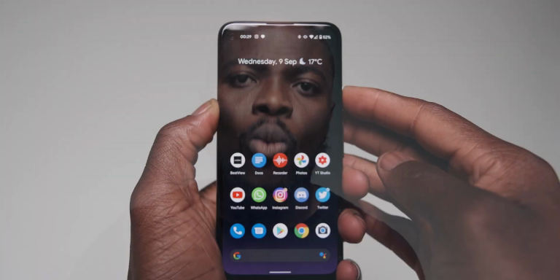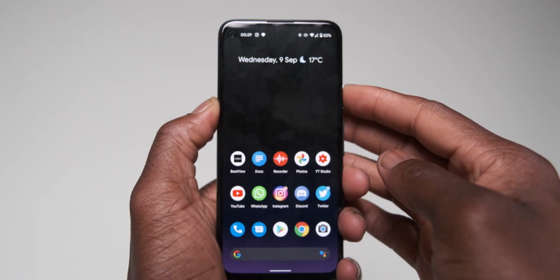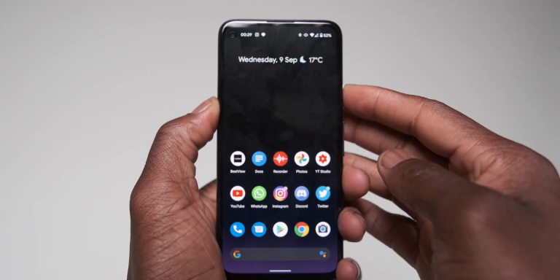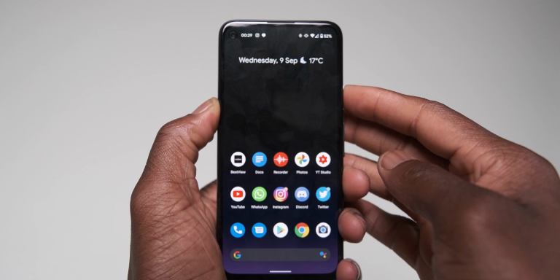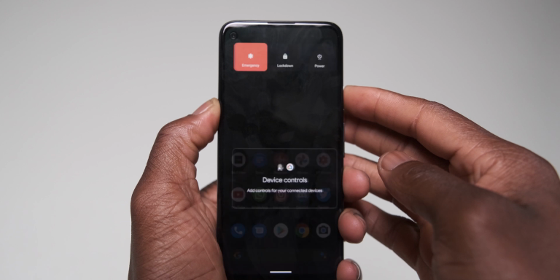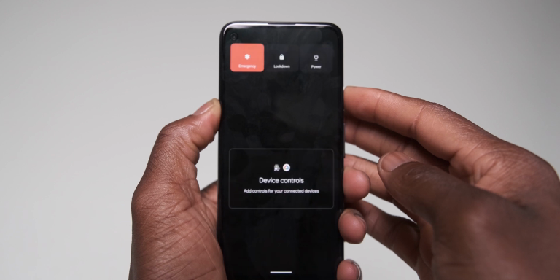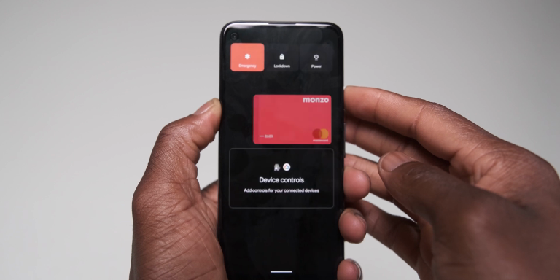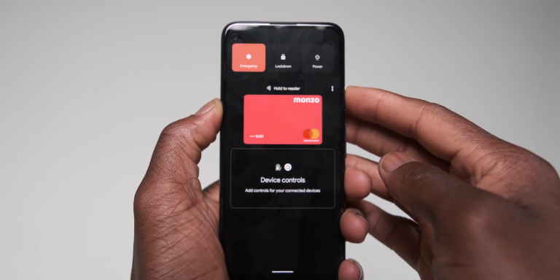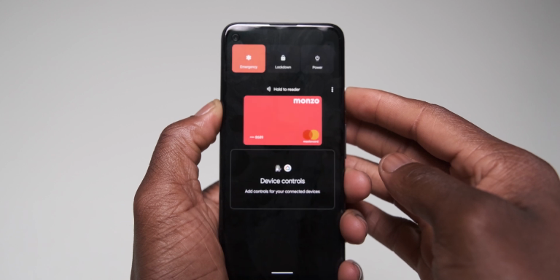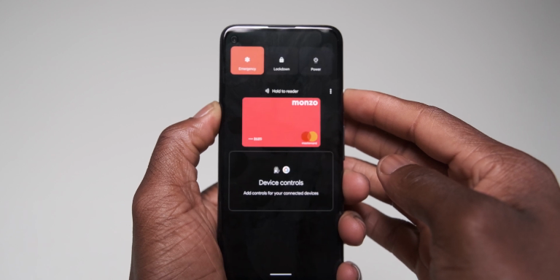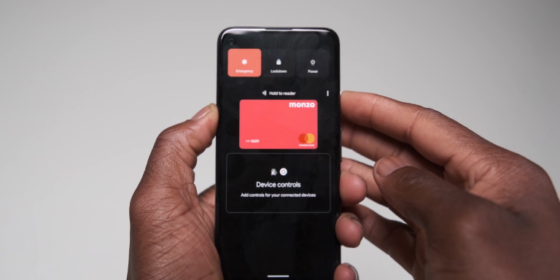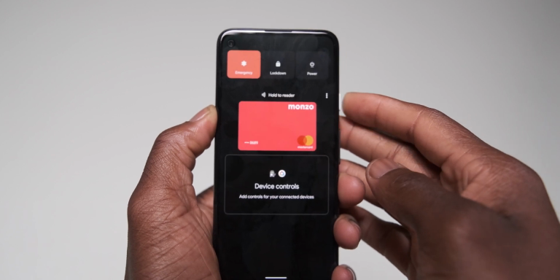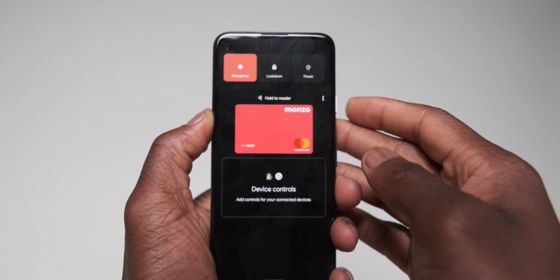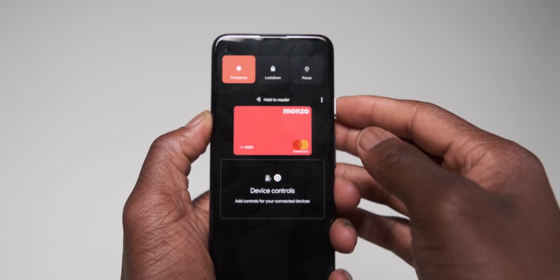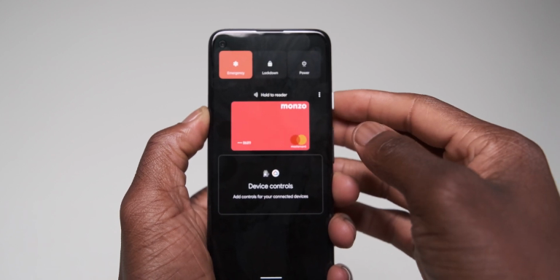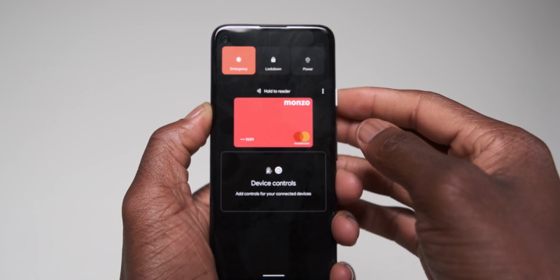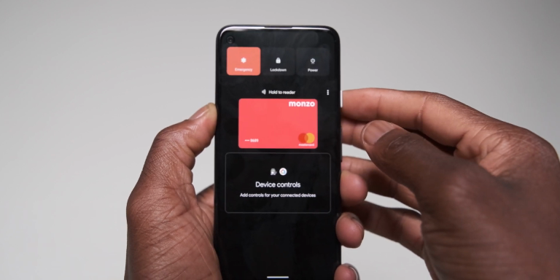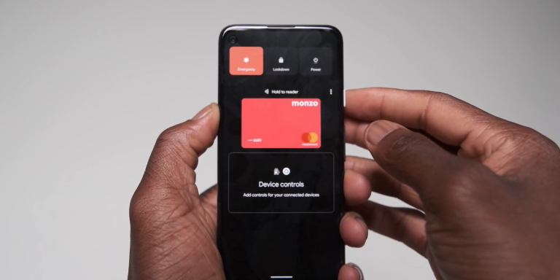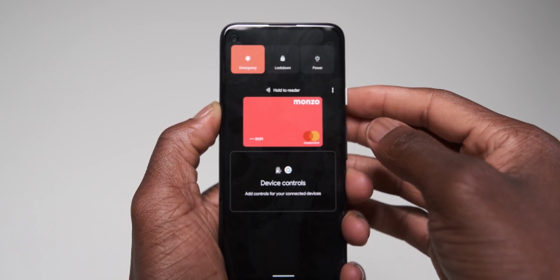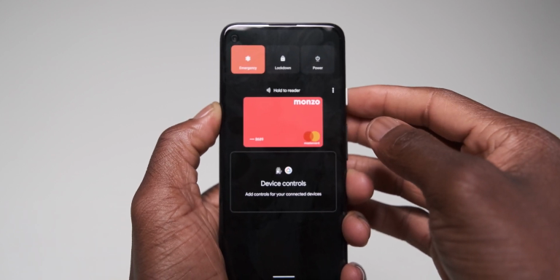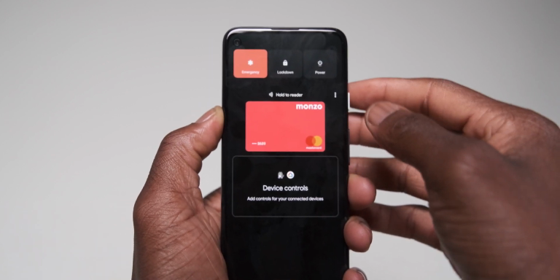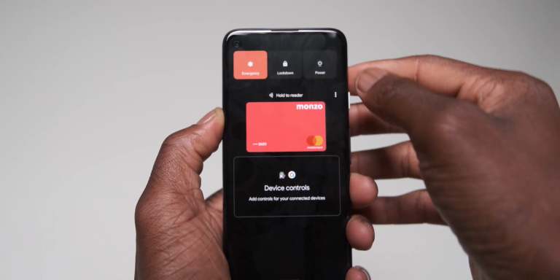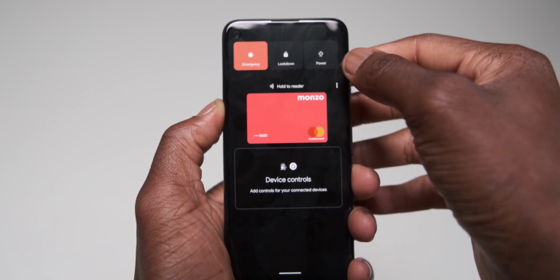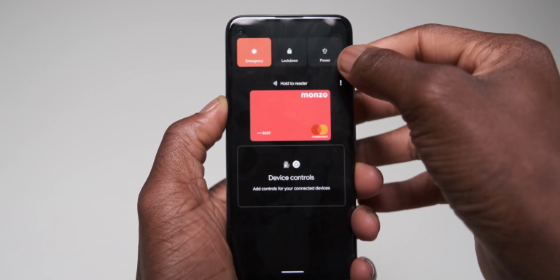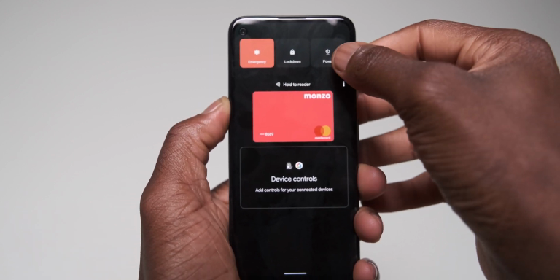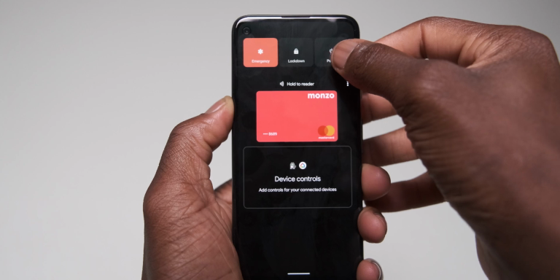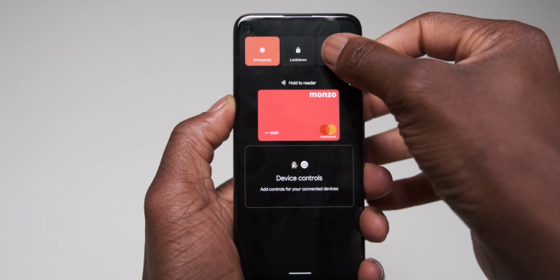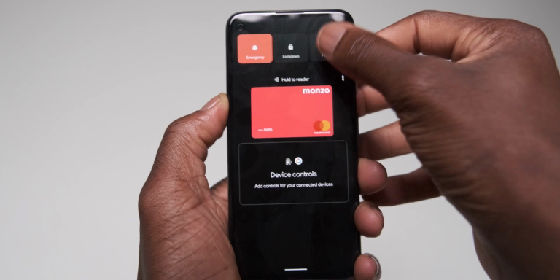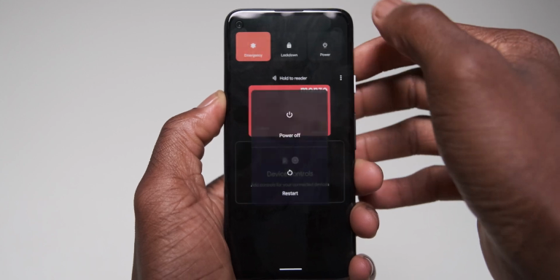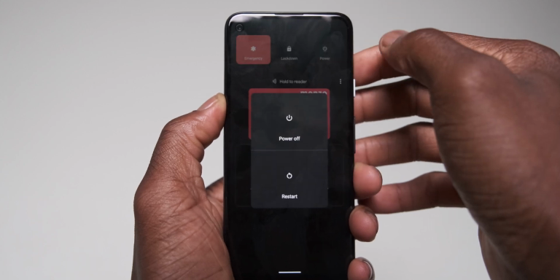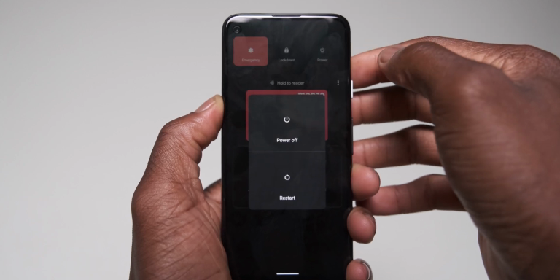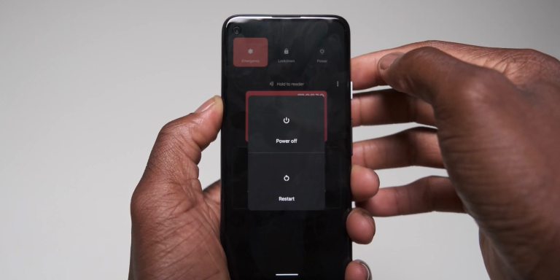When lockdown mode is enabled within the power menu, this will now appear as a floating menu for you to restart or power off your device.